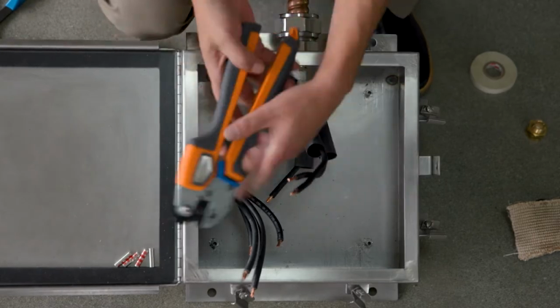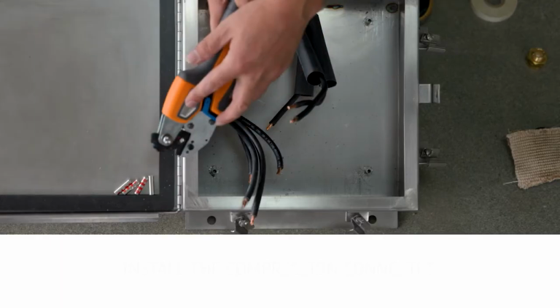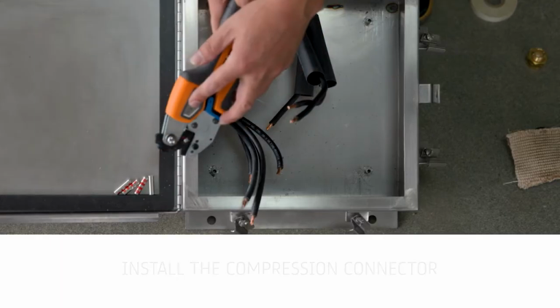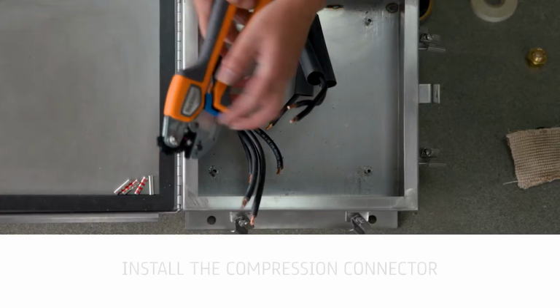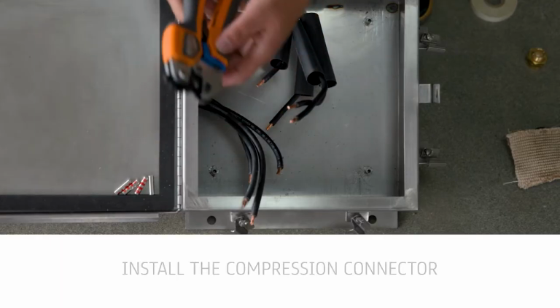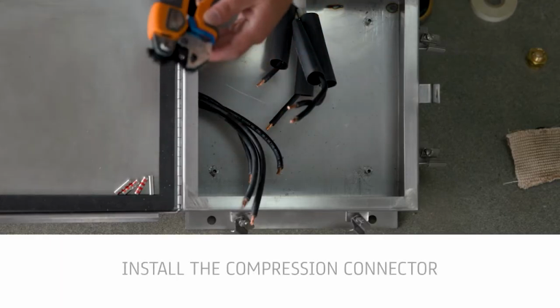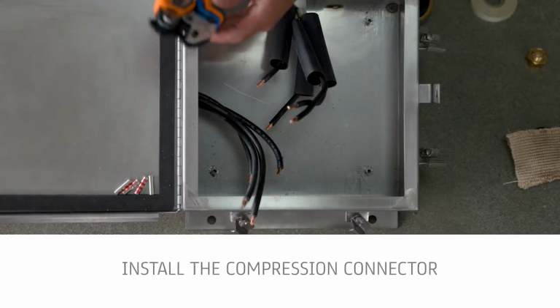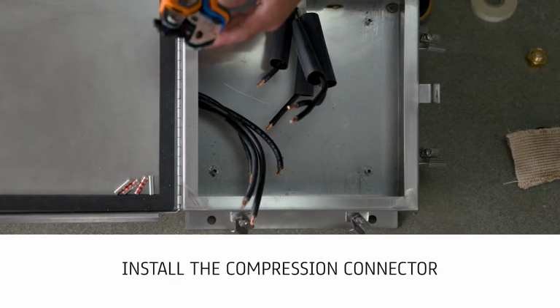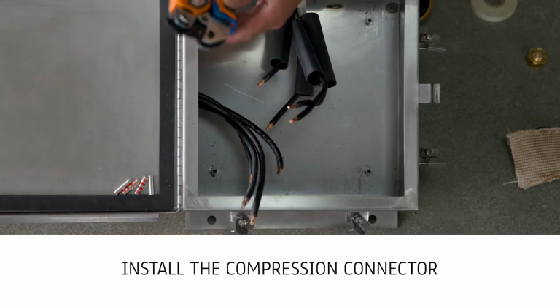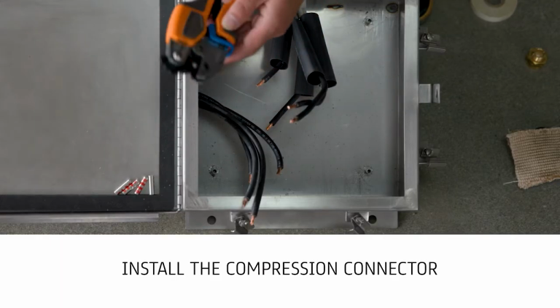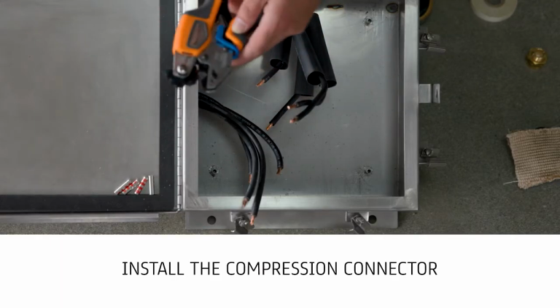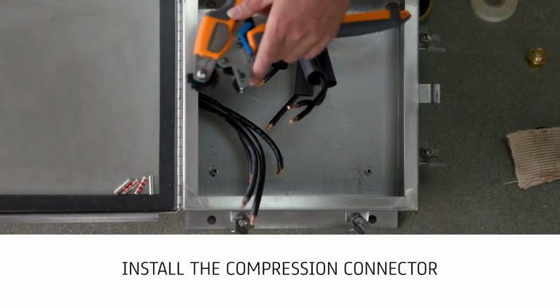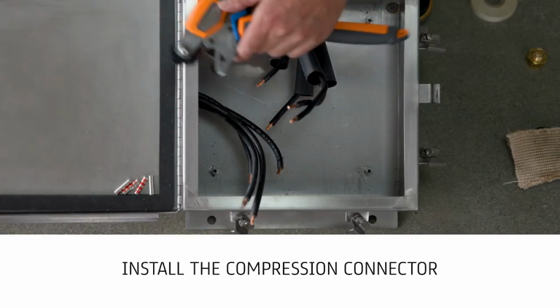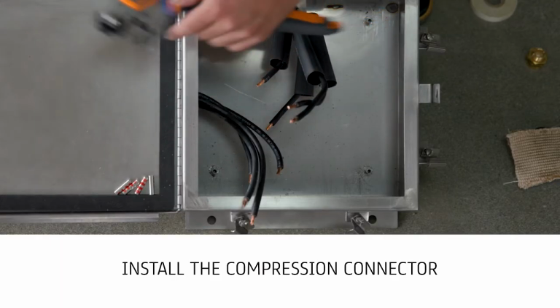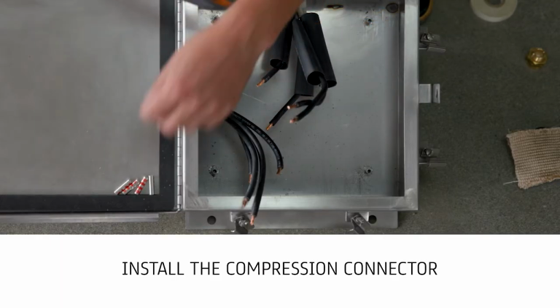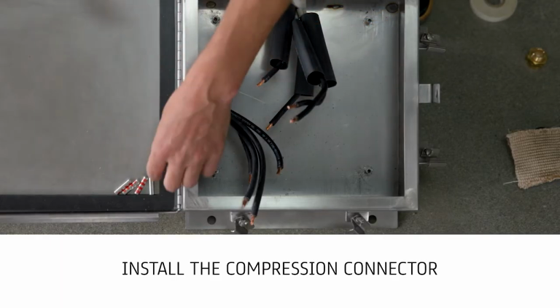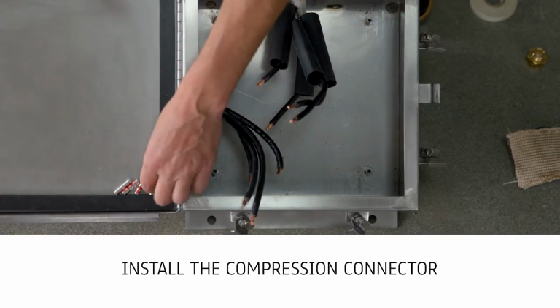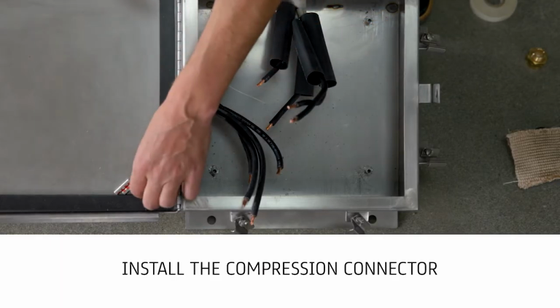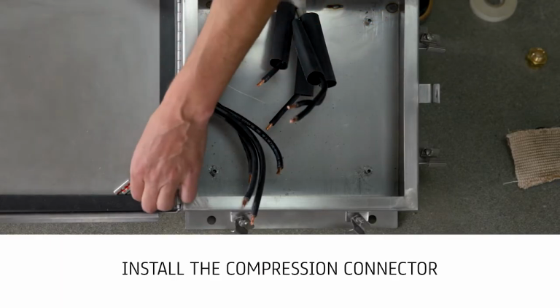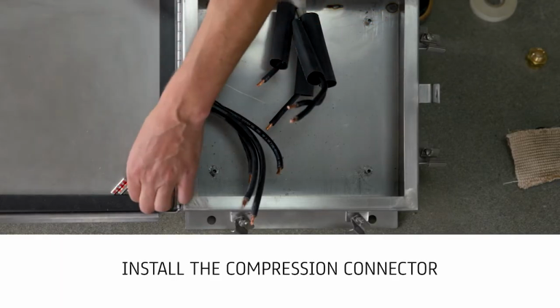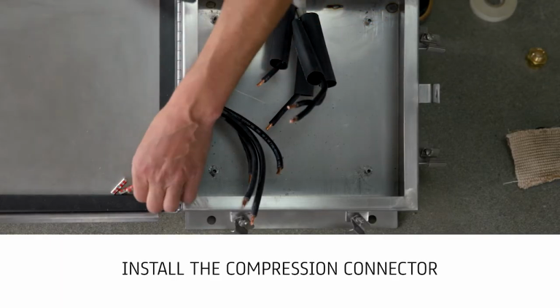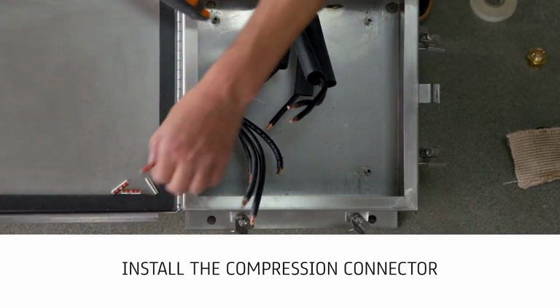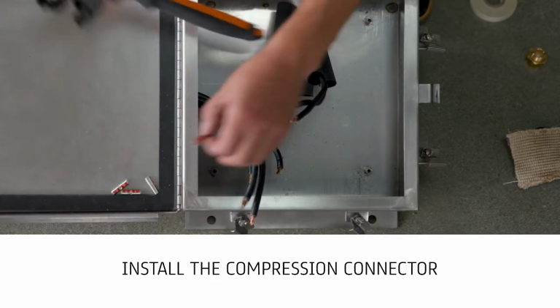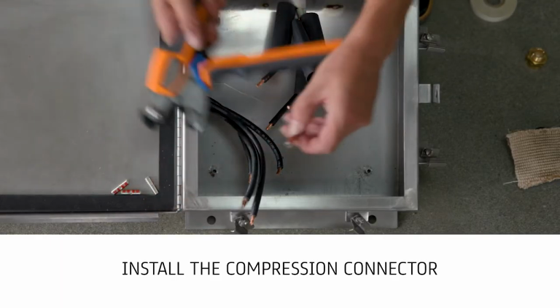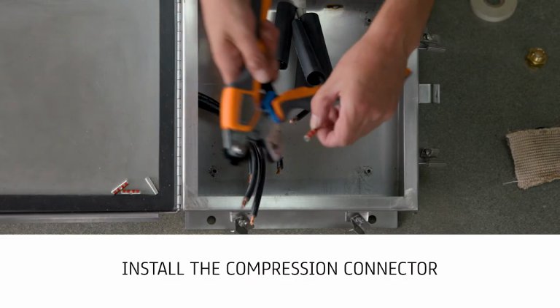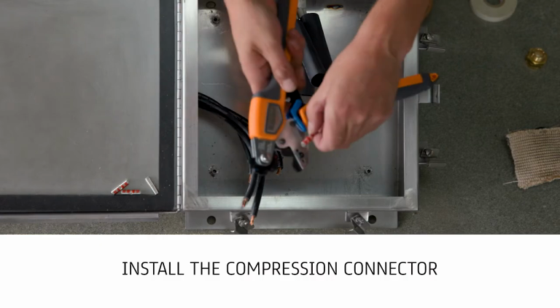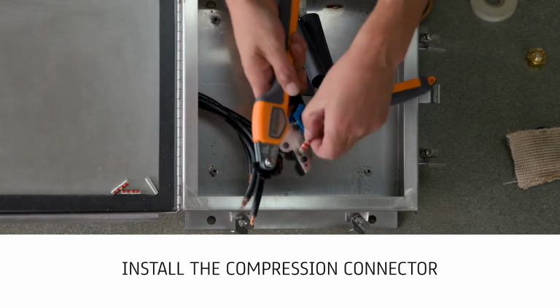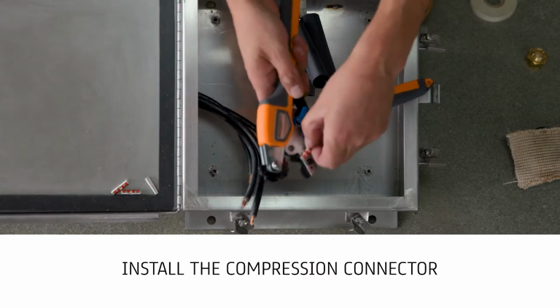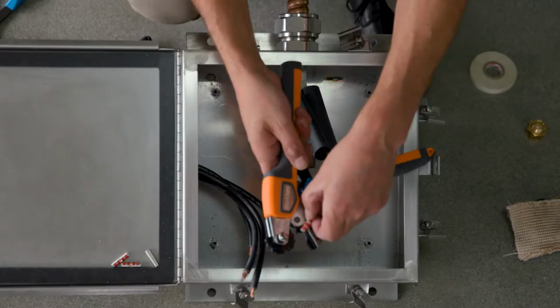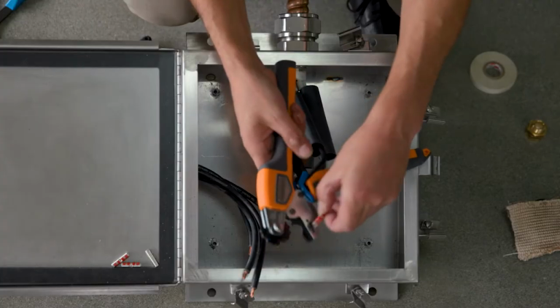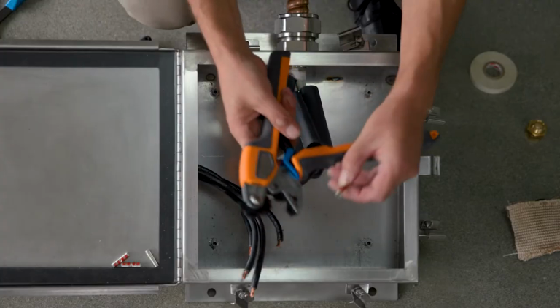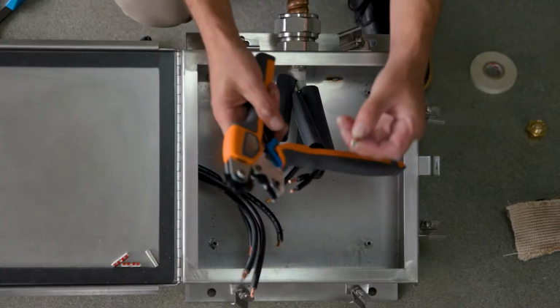Install the compression connector over the exposed conductor ends and crimp with the correct color-coded die.